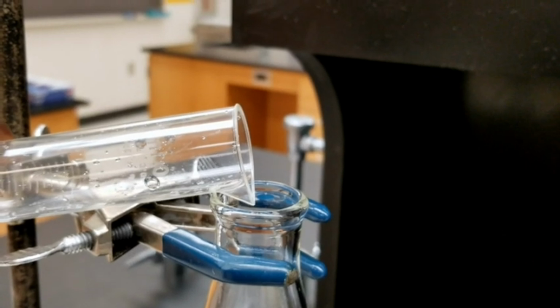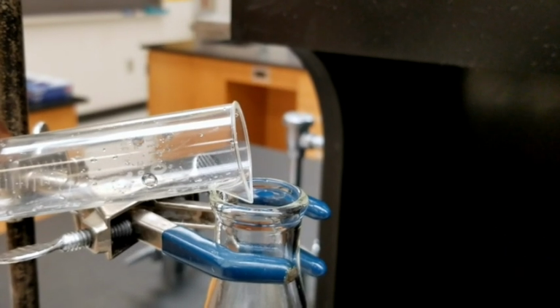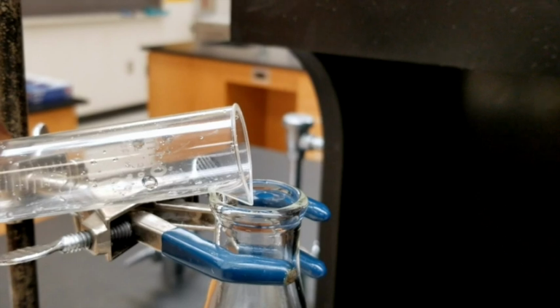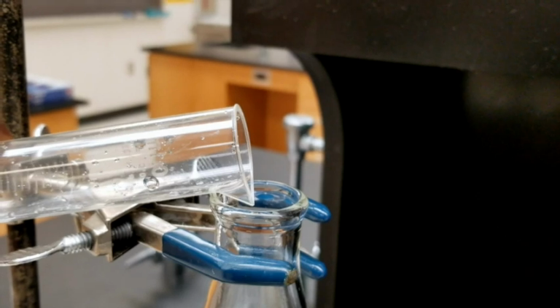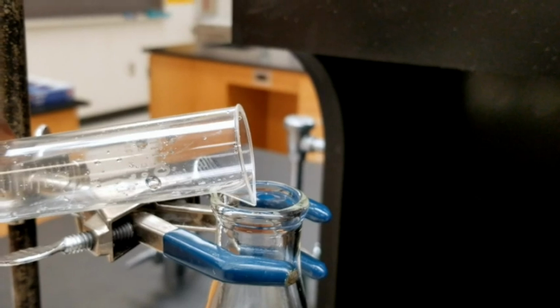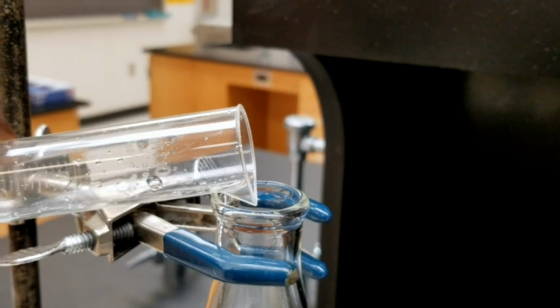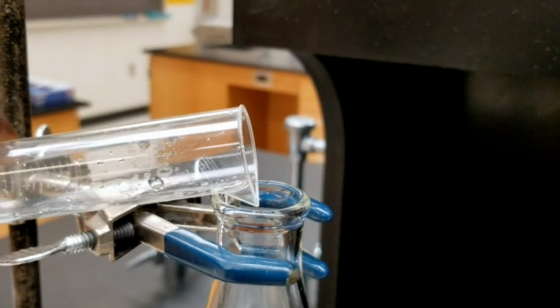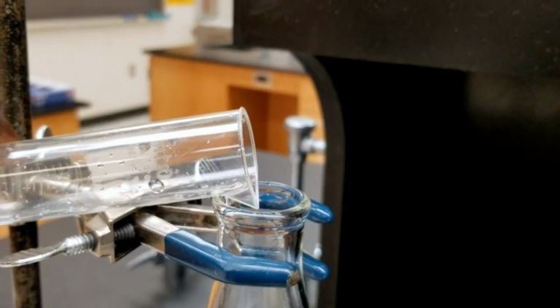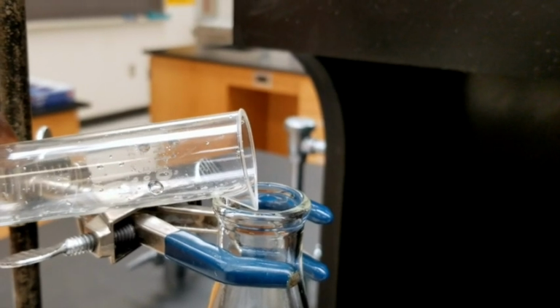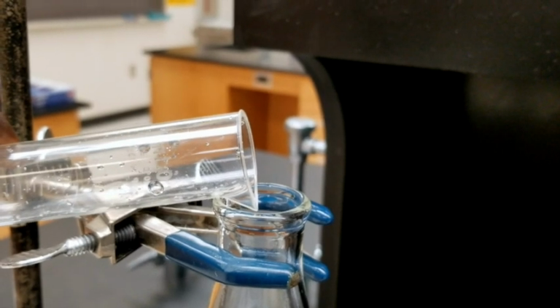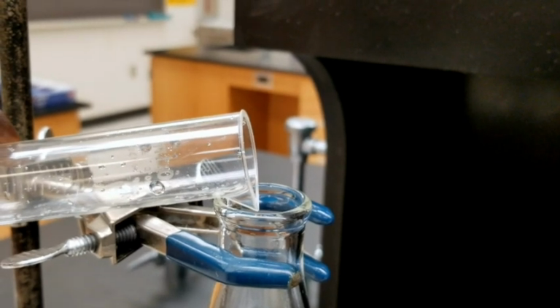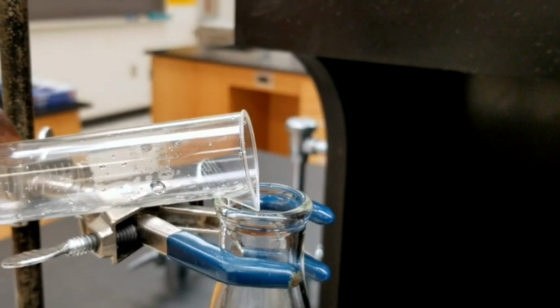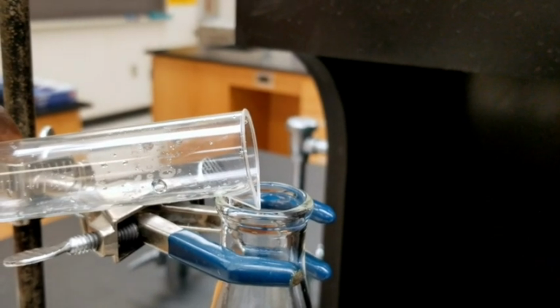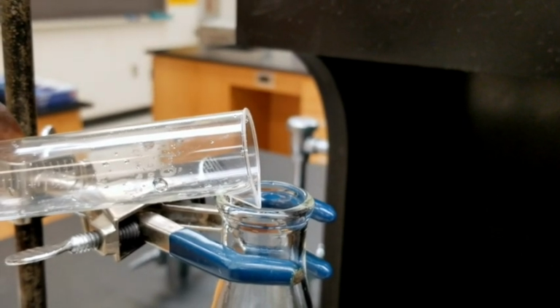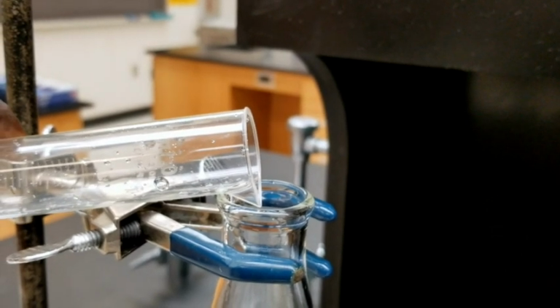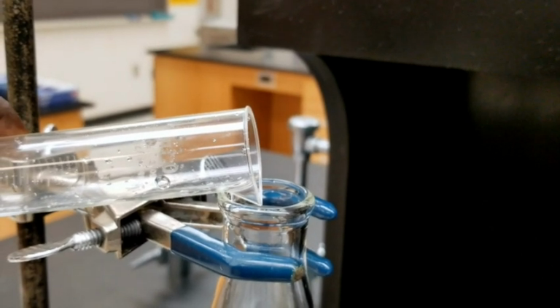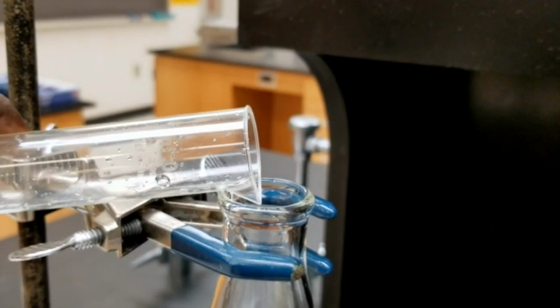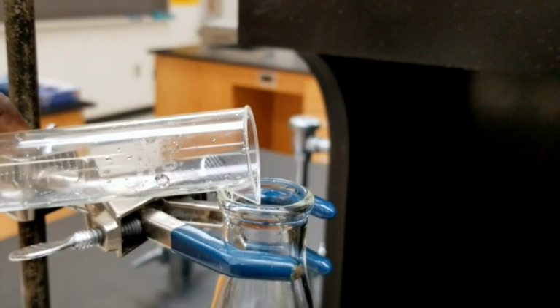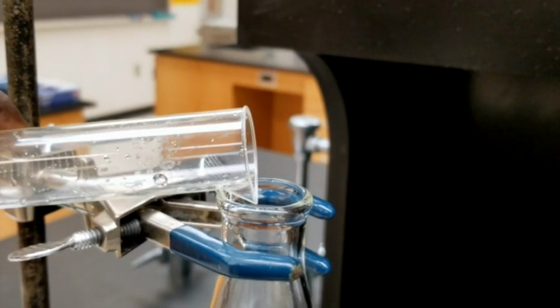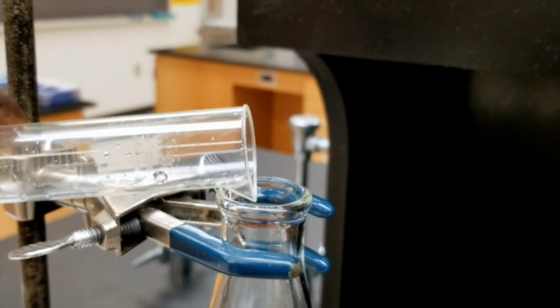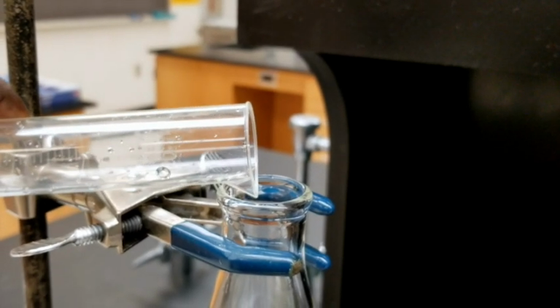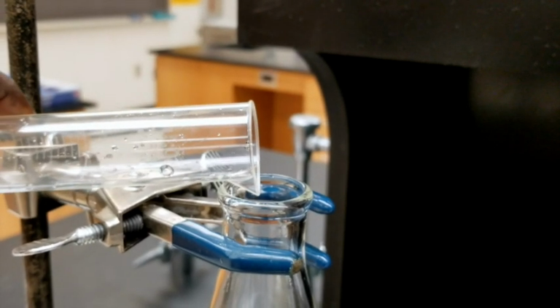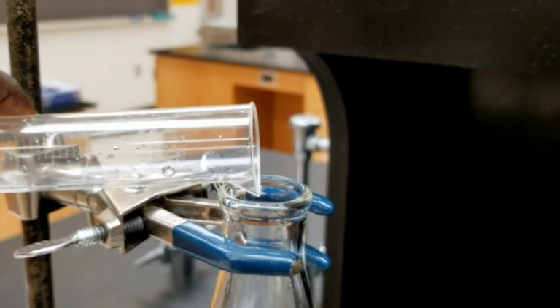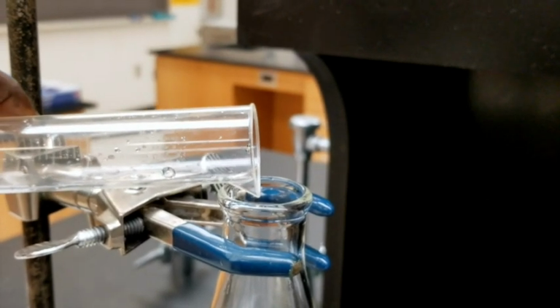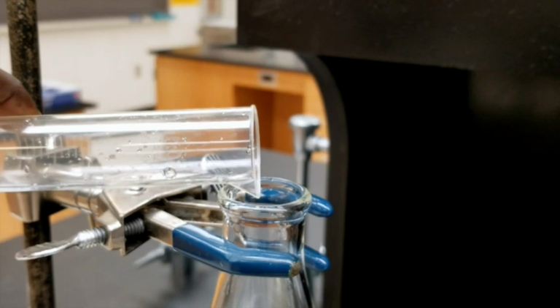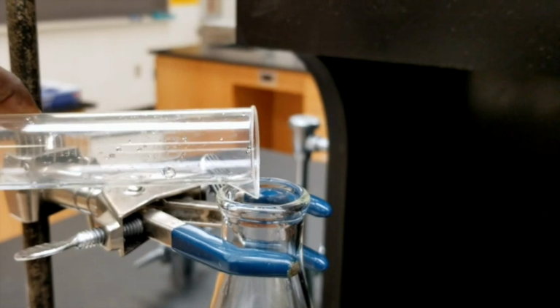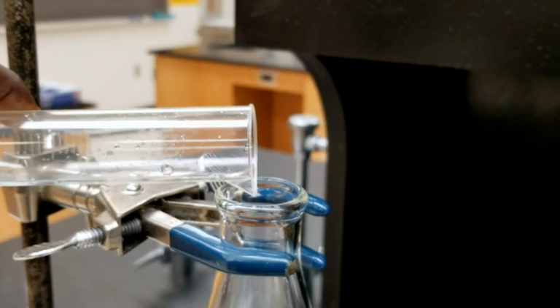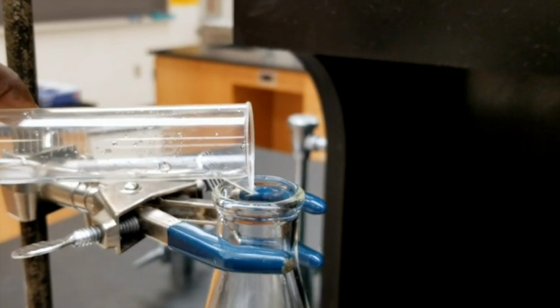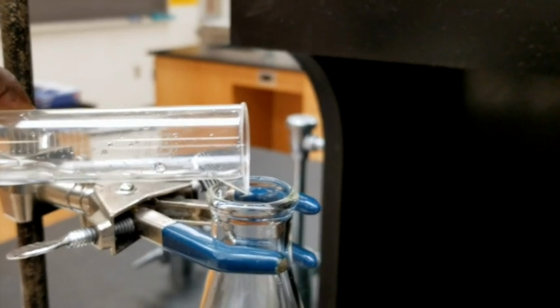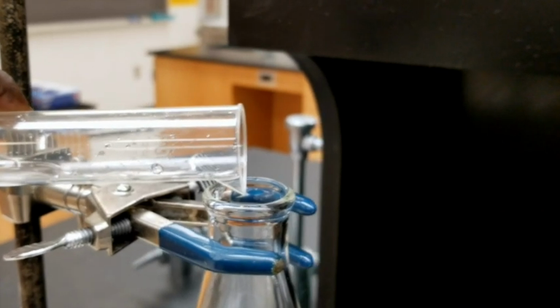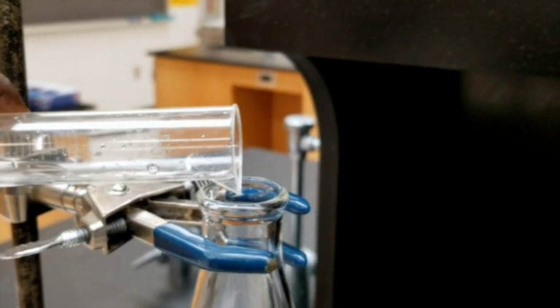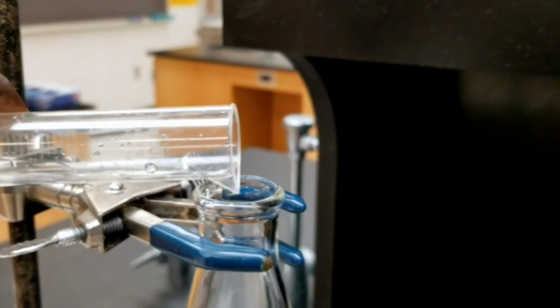Pour the 15 milliliters of hydrochloric acid into your empty 125 milliliter Erlenmeyer flask mounted on the ring stand.